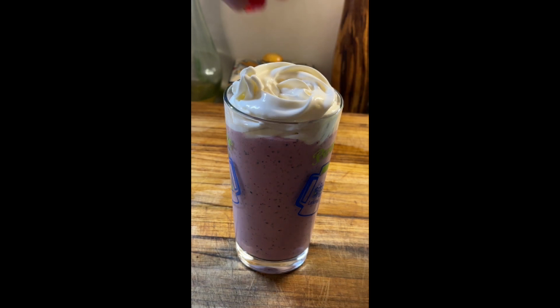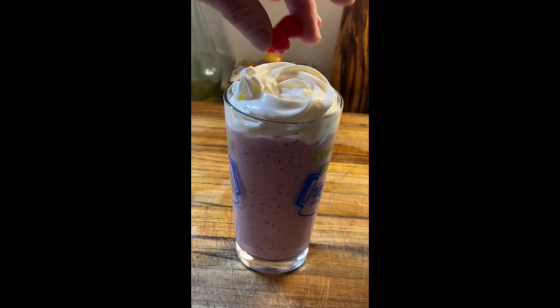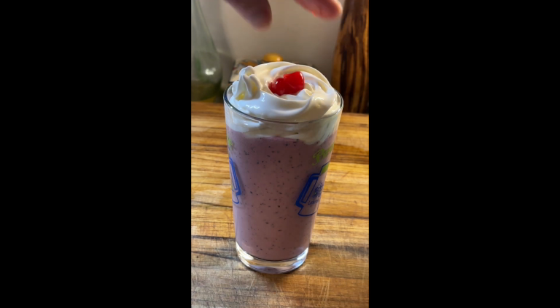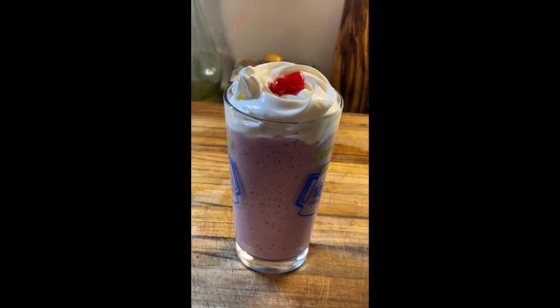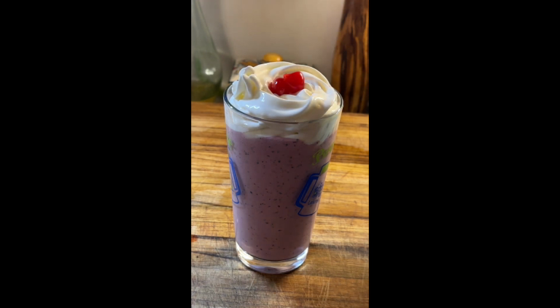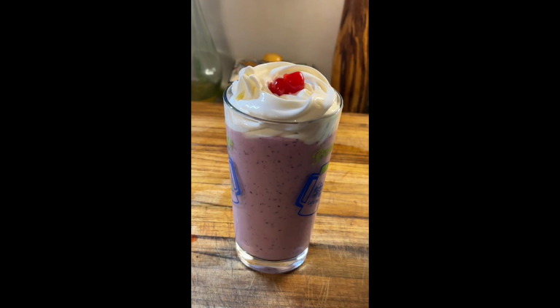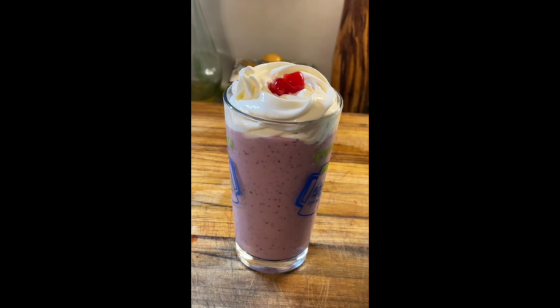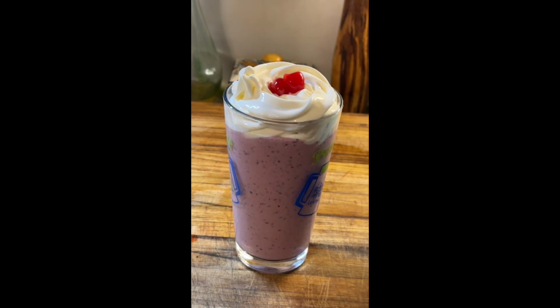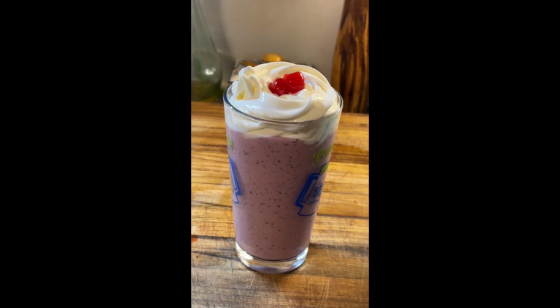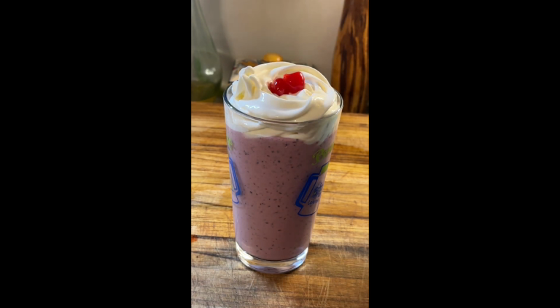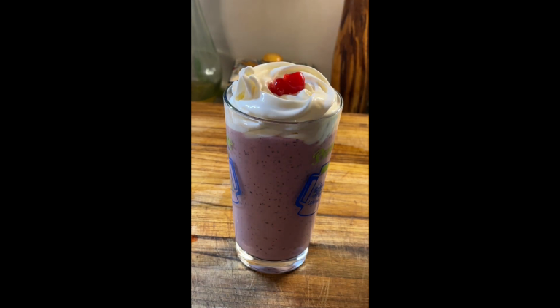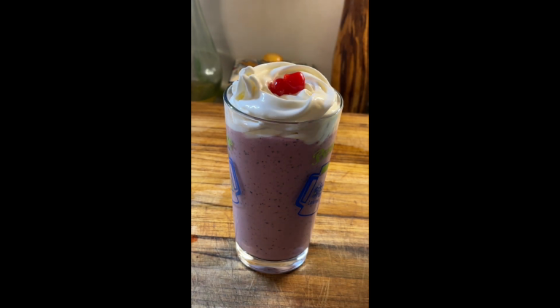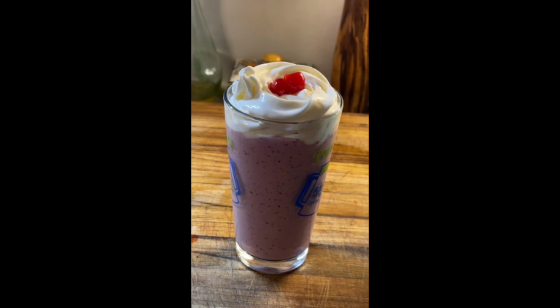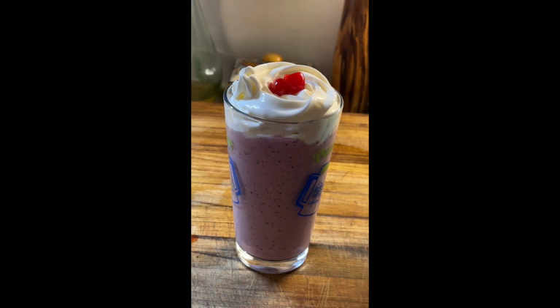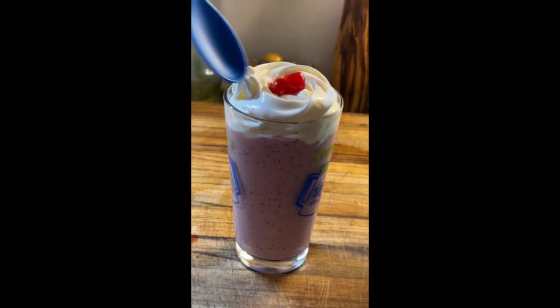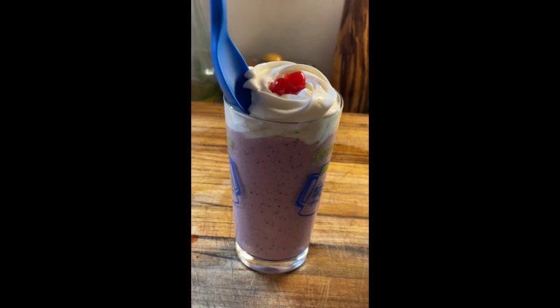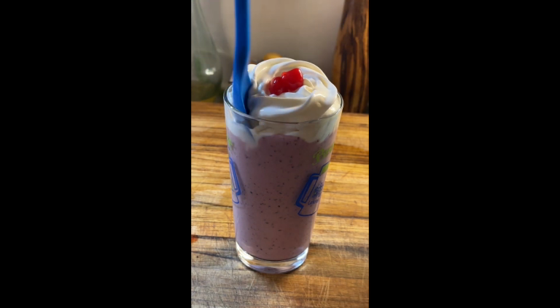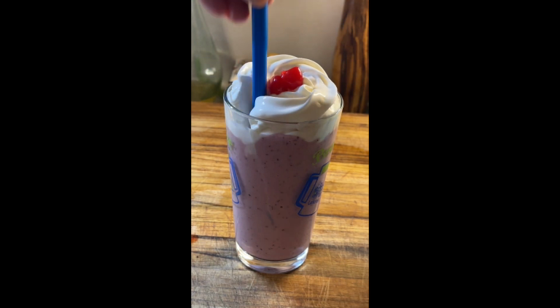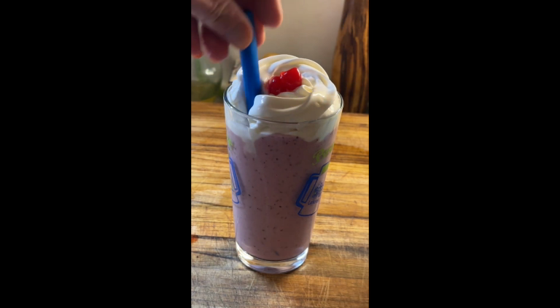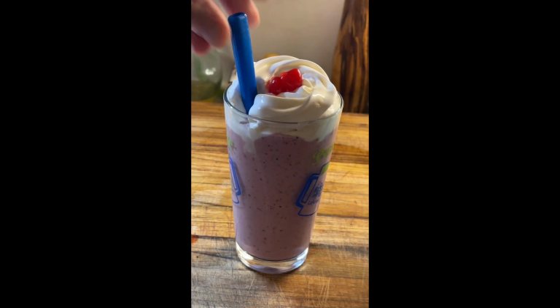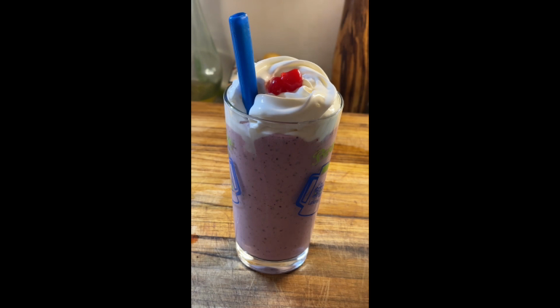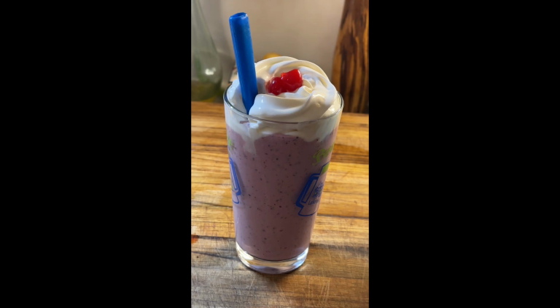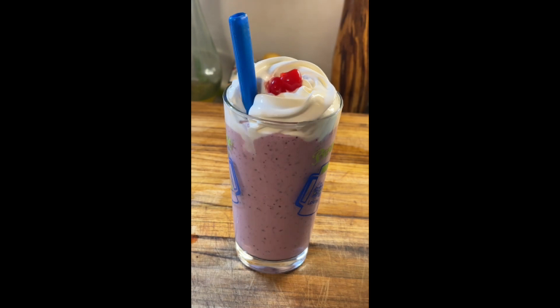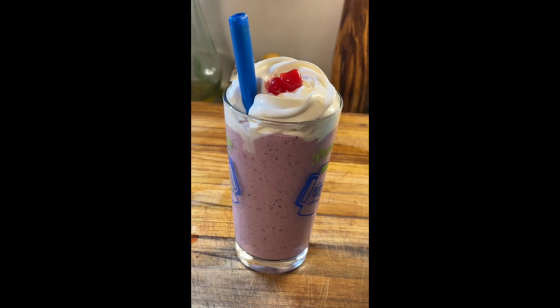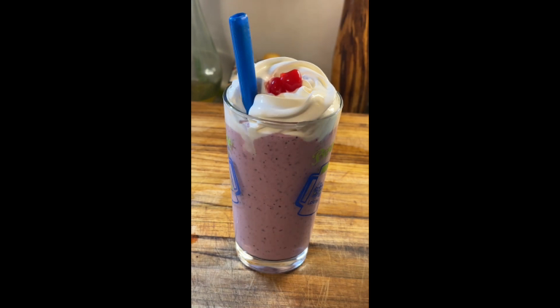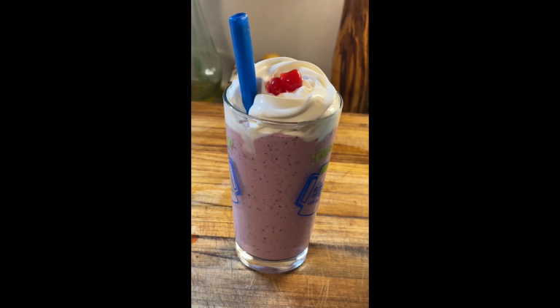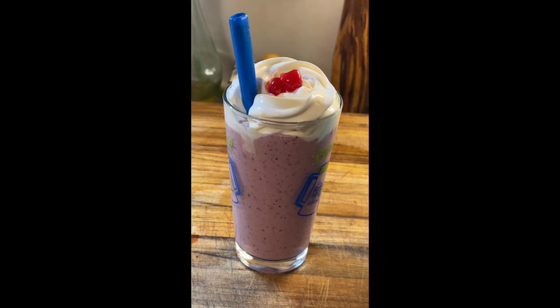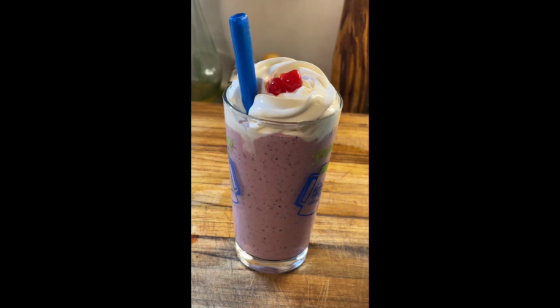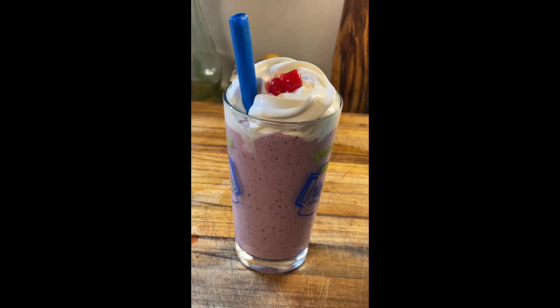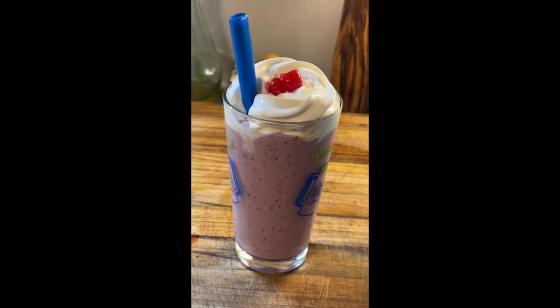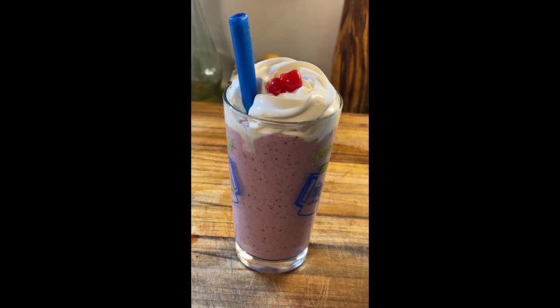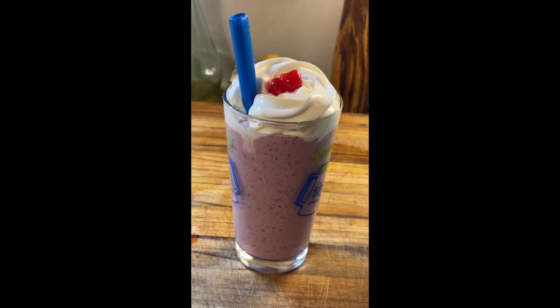A little cherry on top and a spoon. The Grimace Shake.